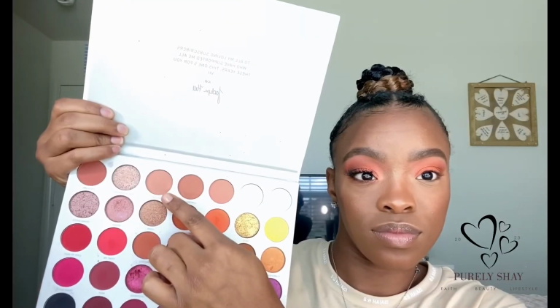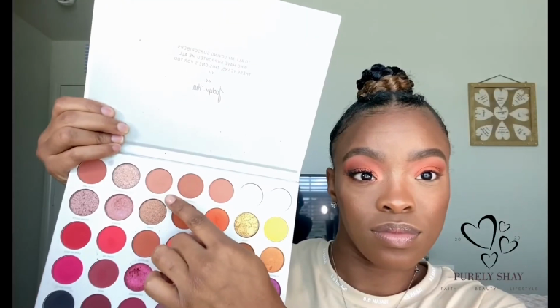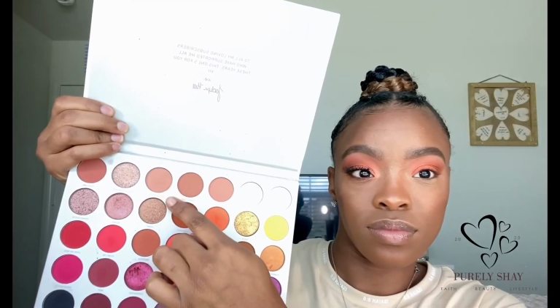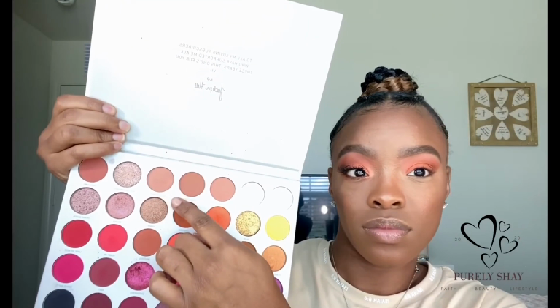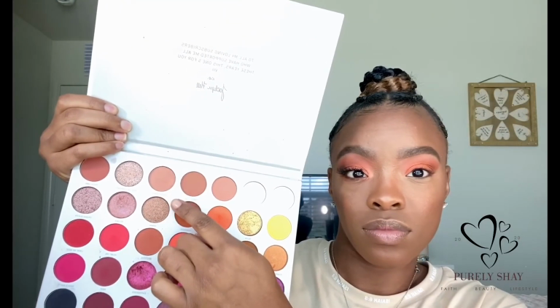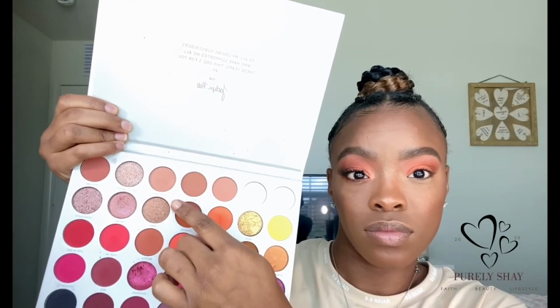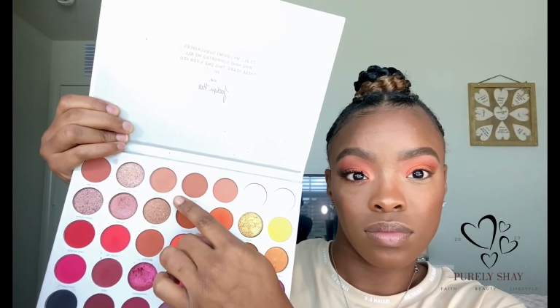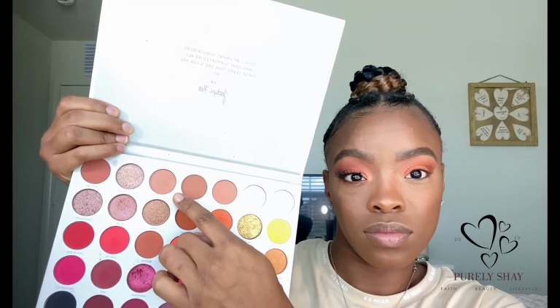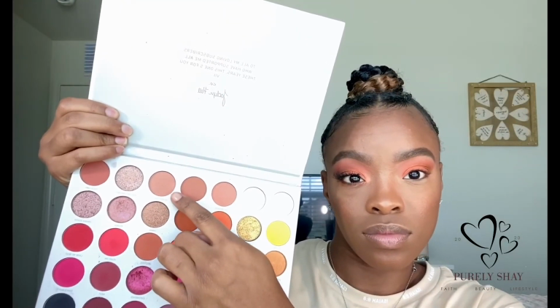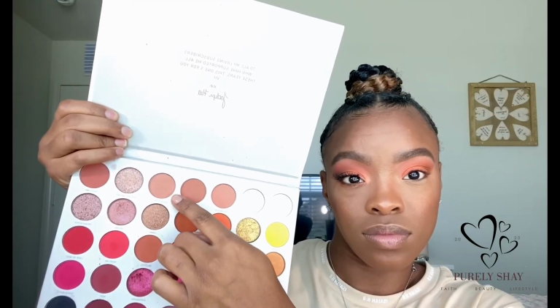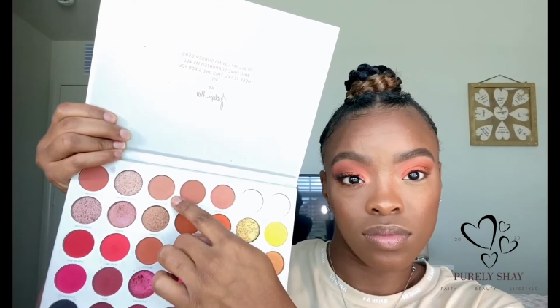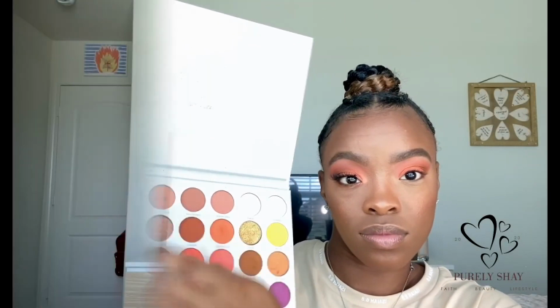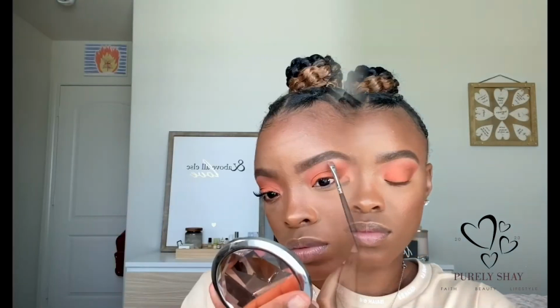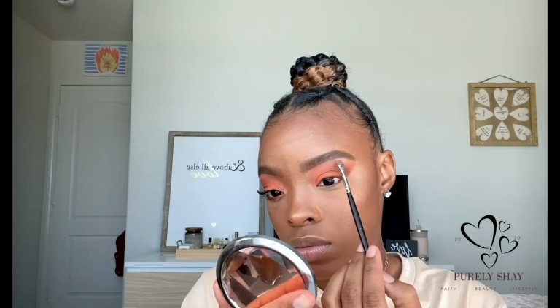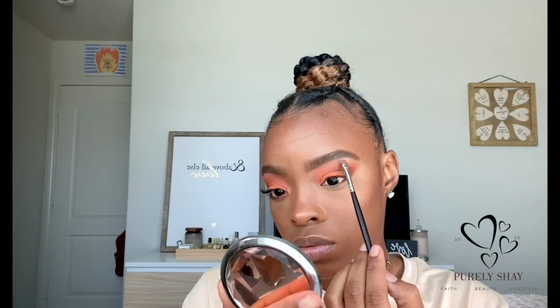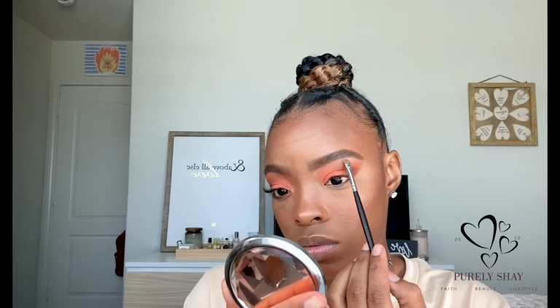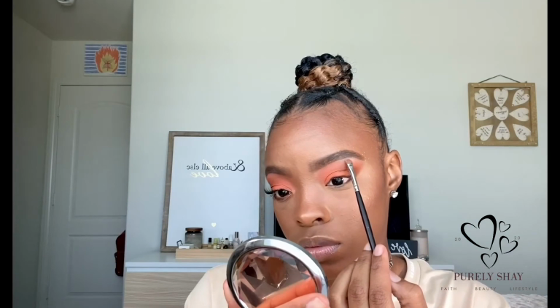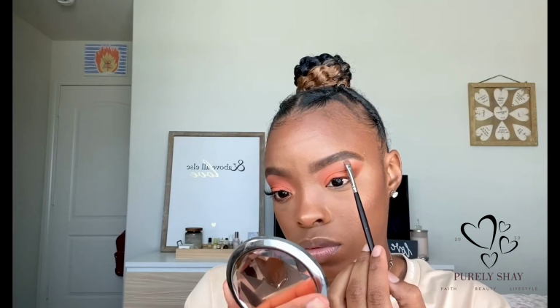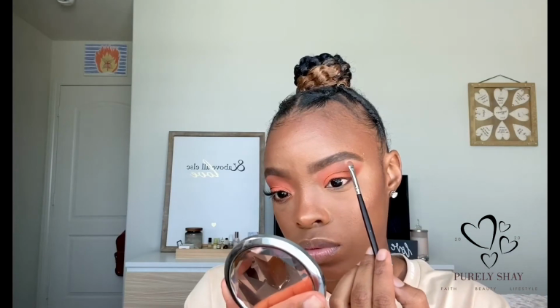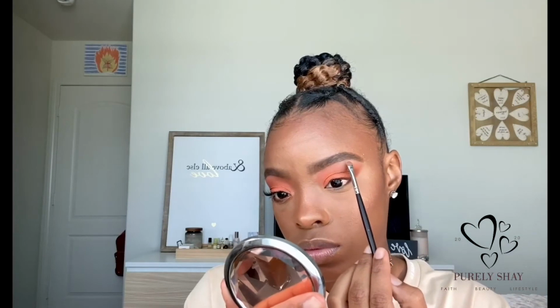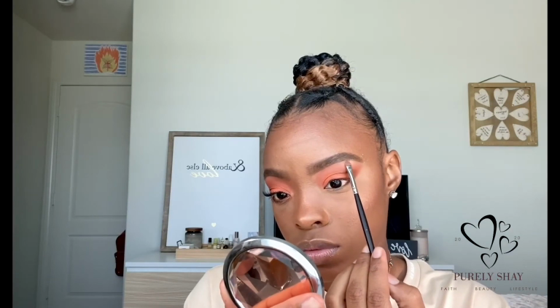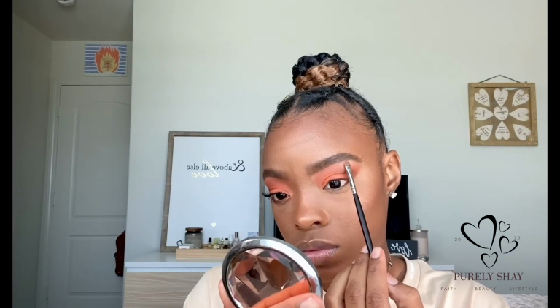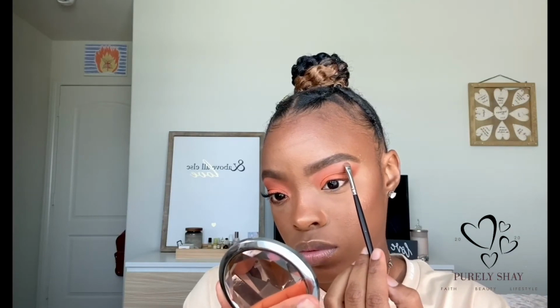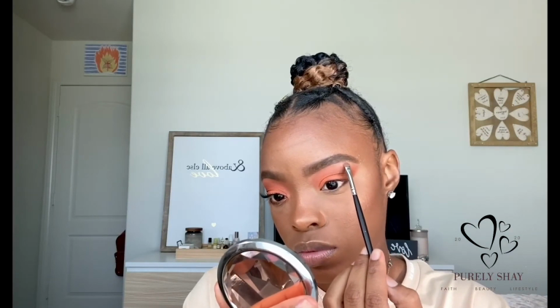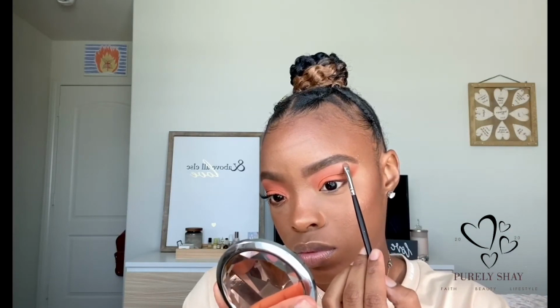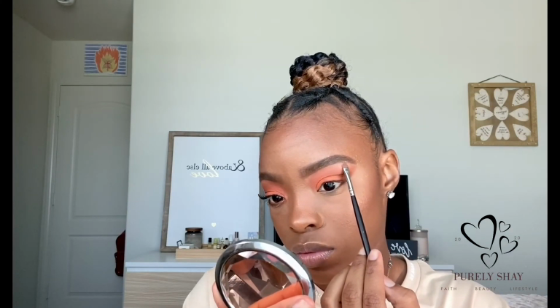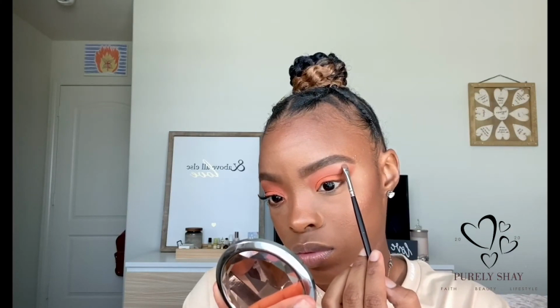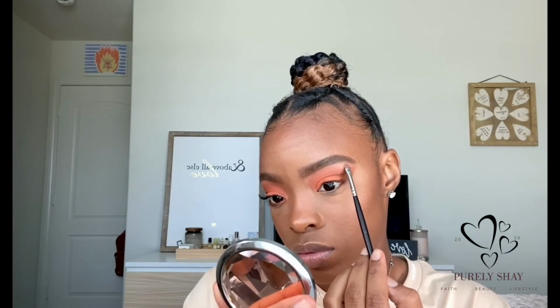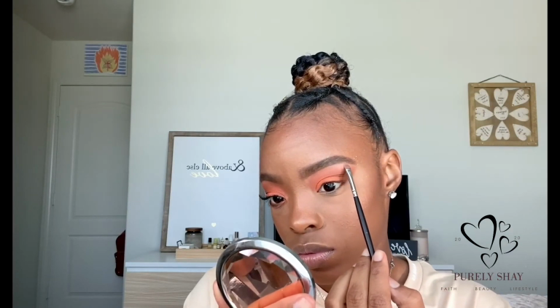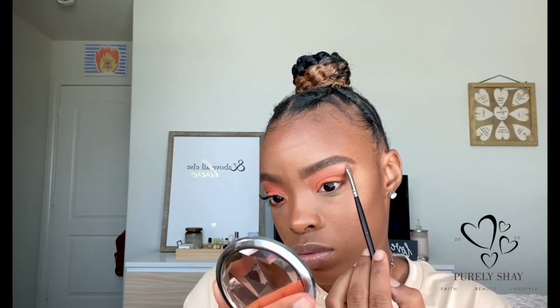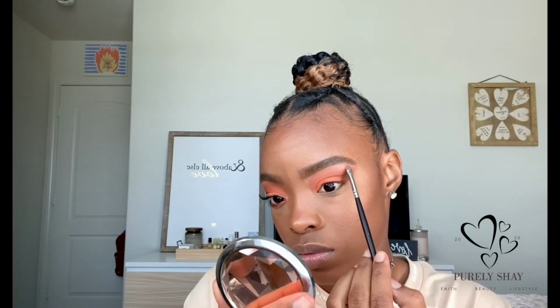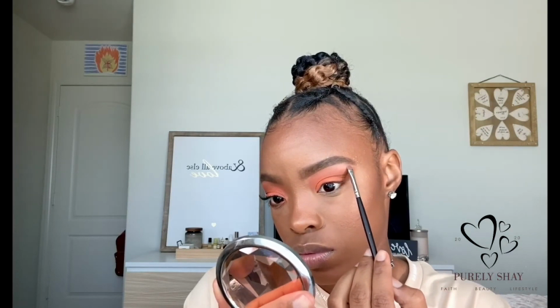Next up is the shade 'Perfectionist' and I'm going to use that to highlight my brow bone.